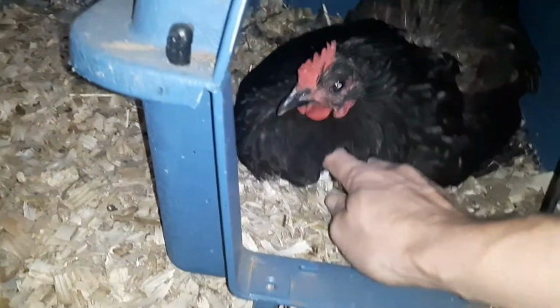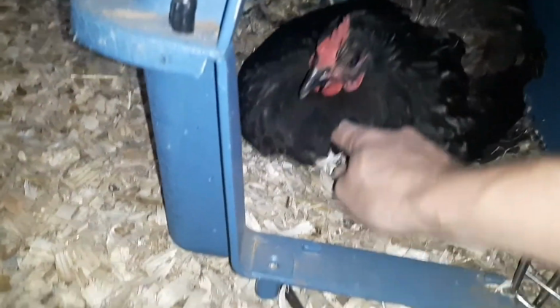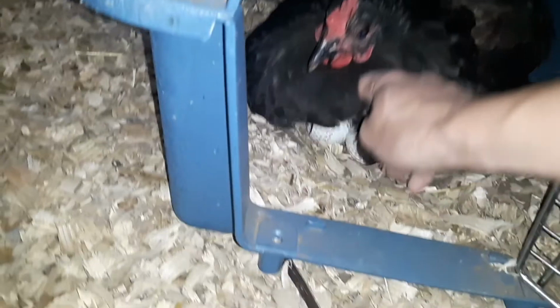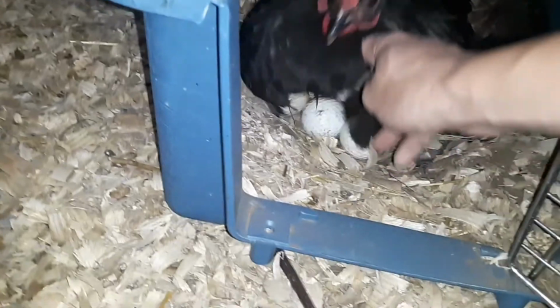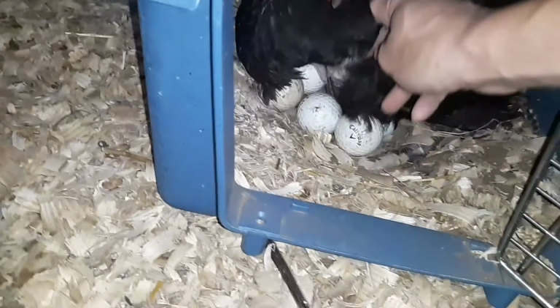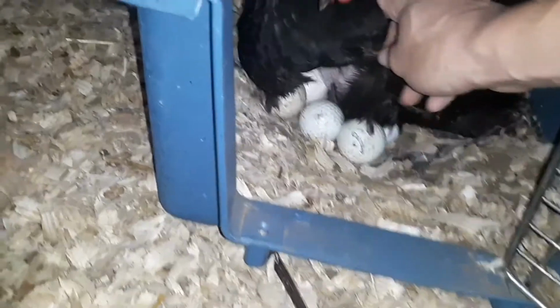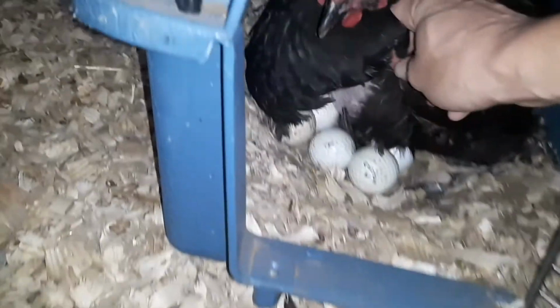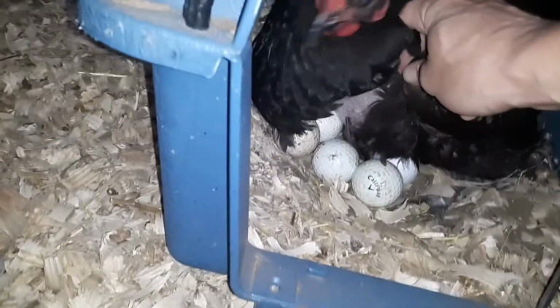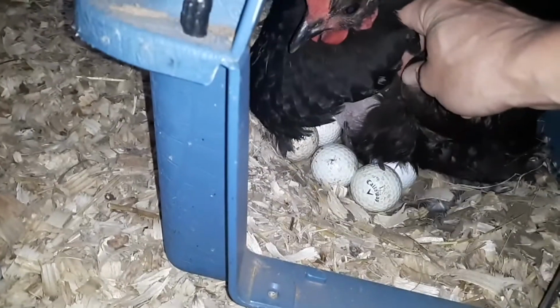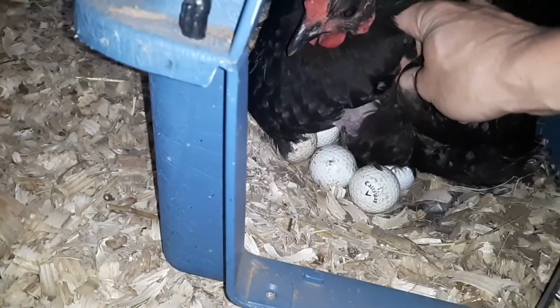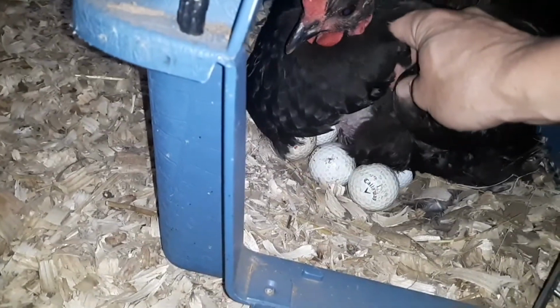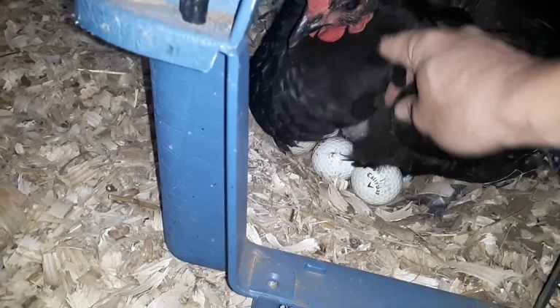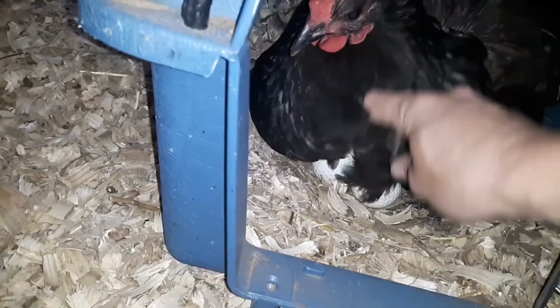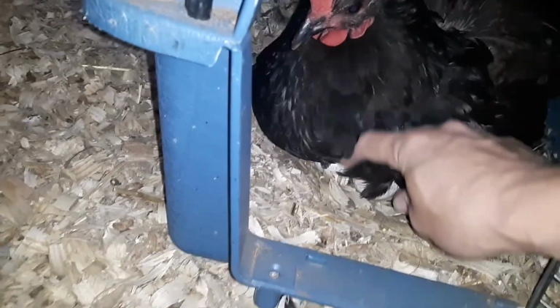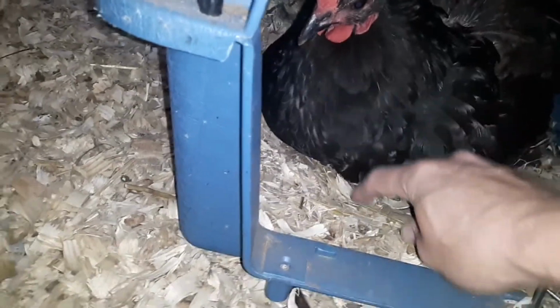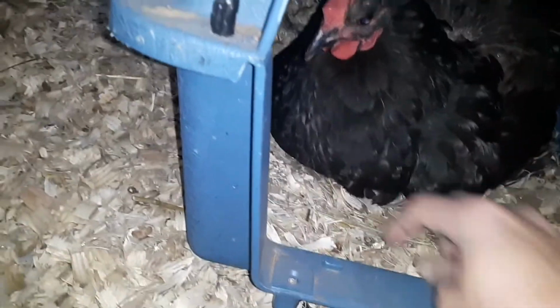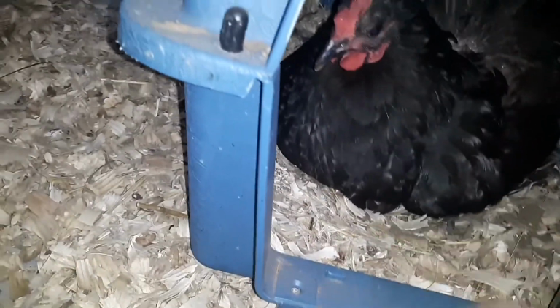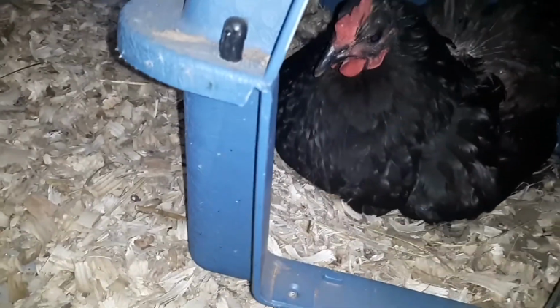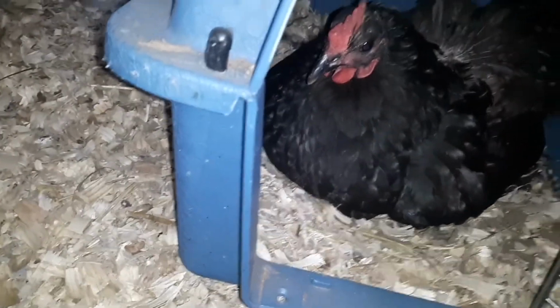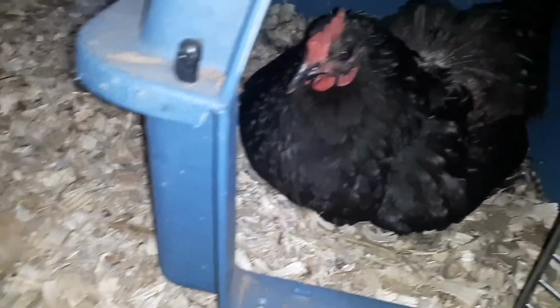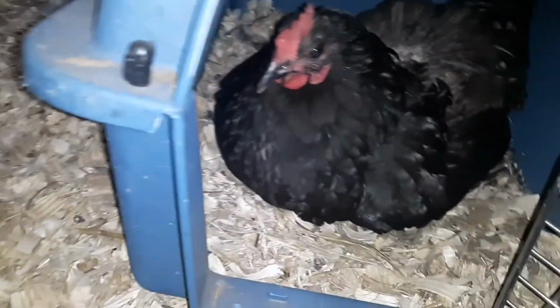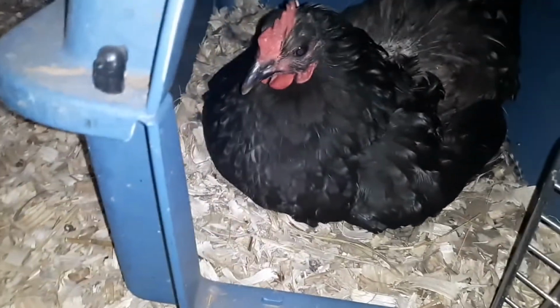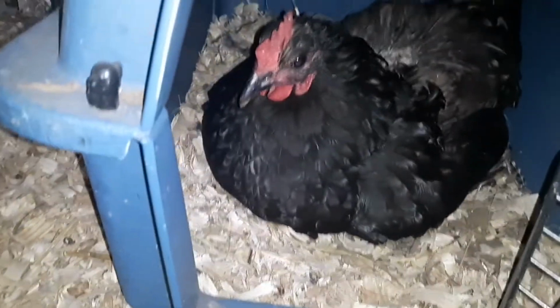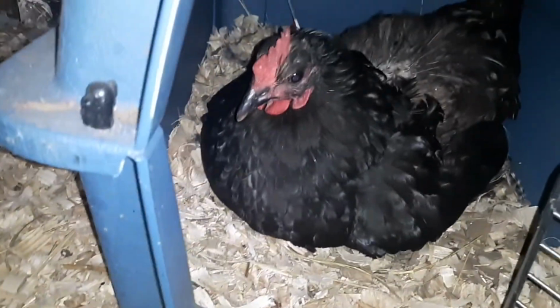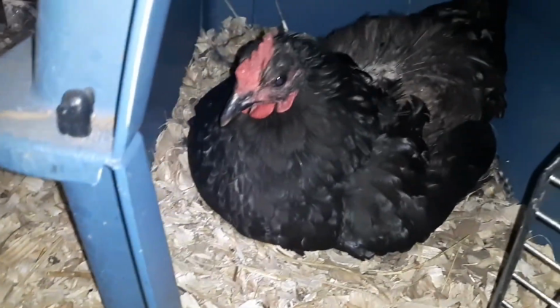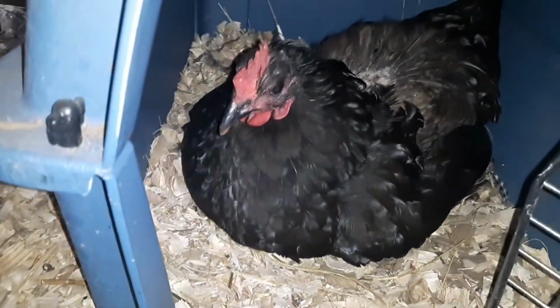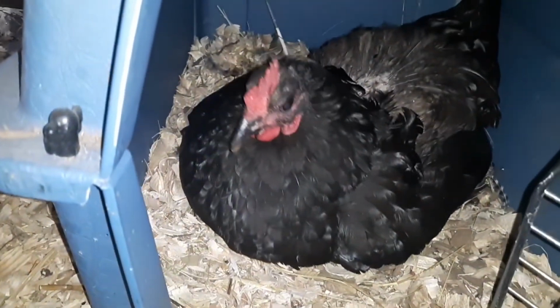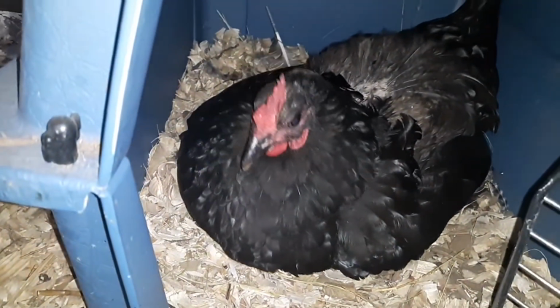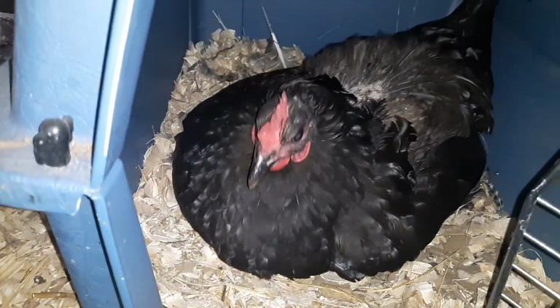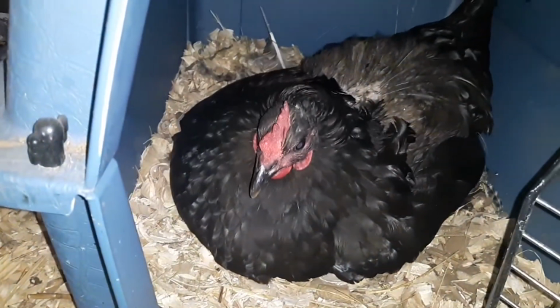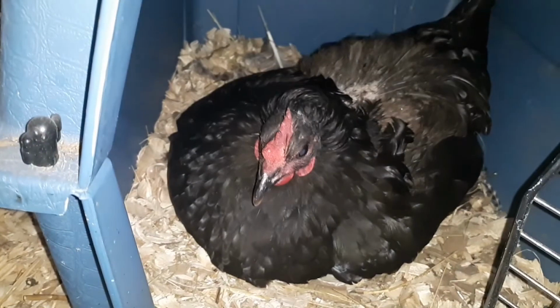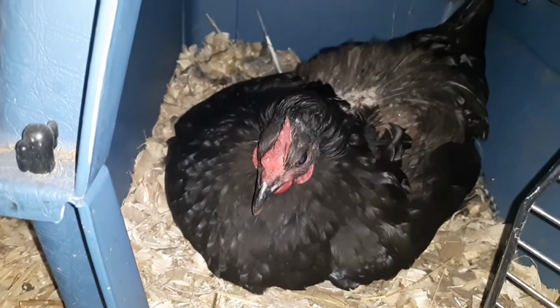The next morning she's sitting on them still really well. She's not frantic to get out, so we know she's still broody.